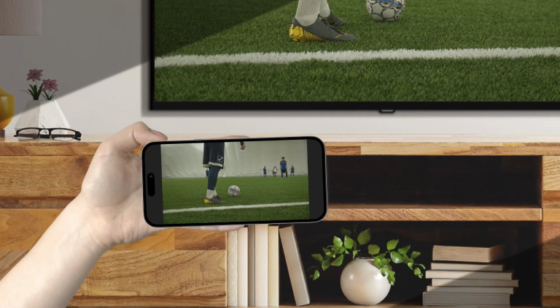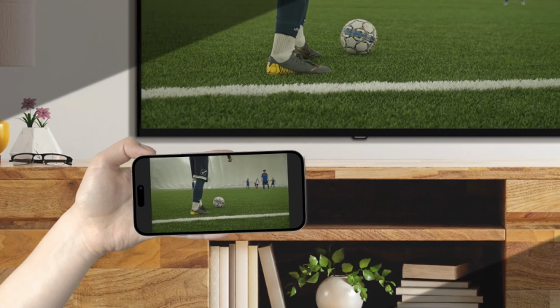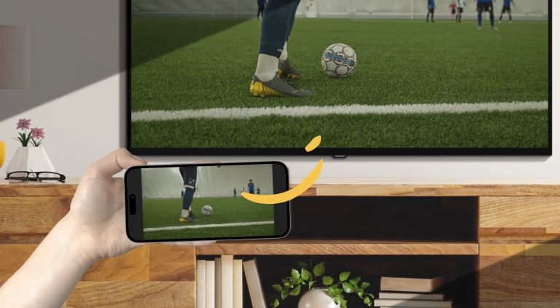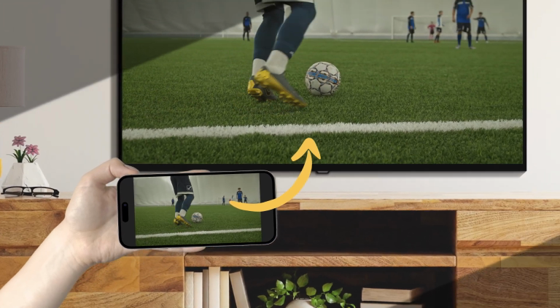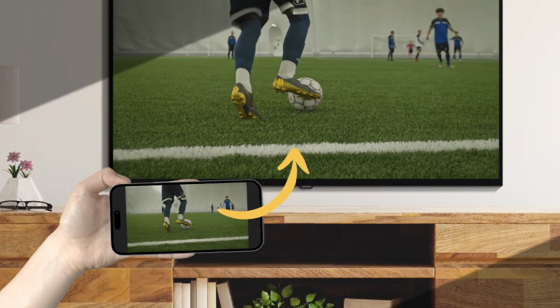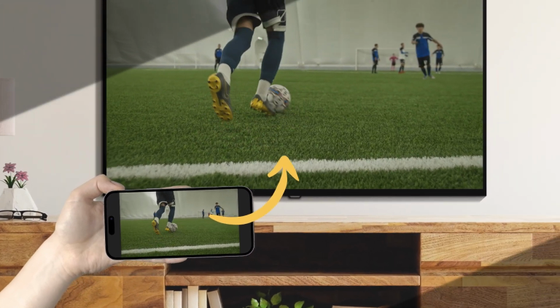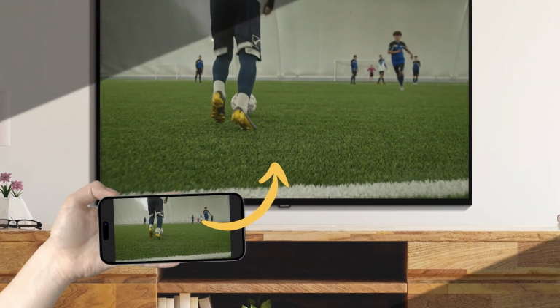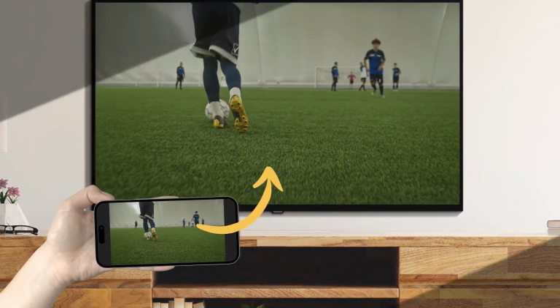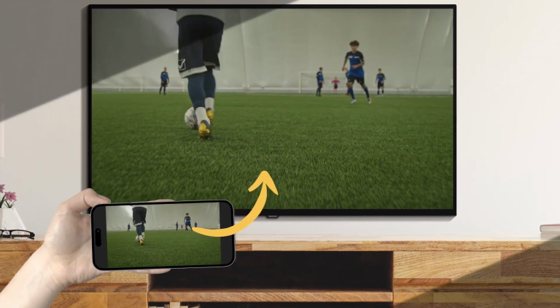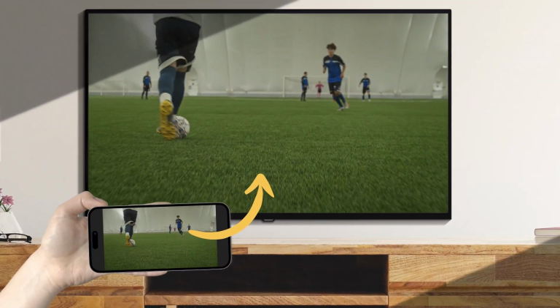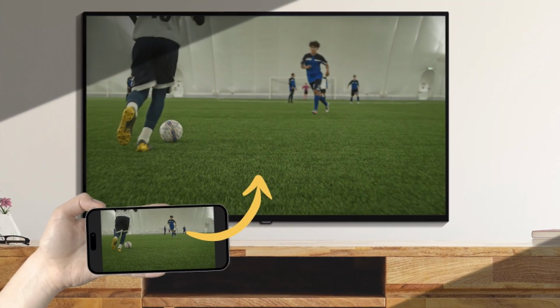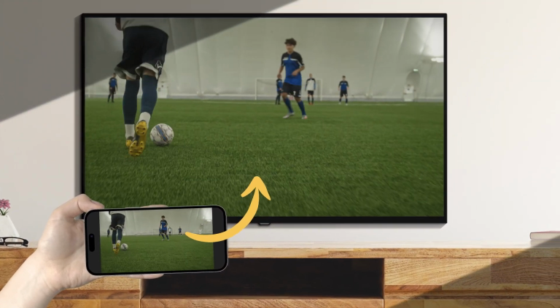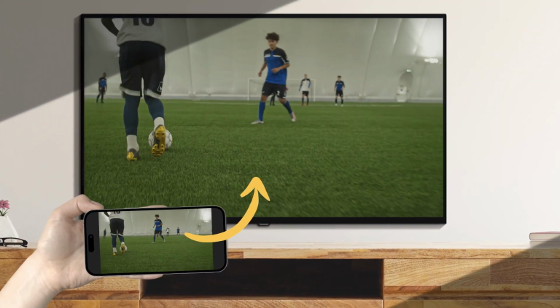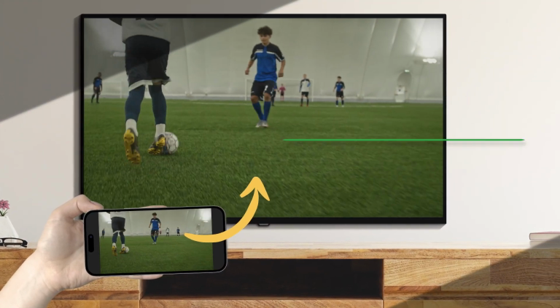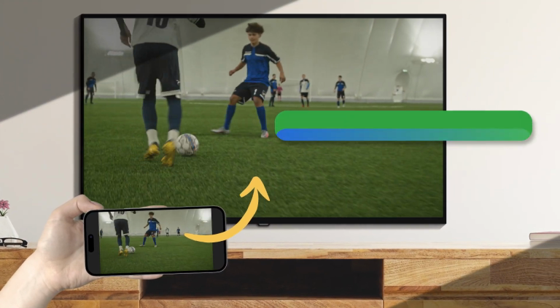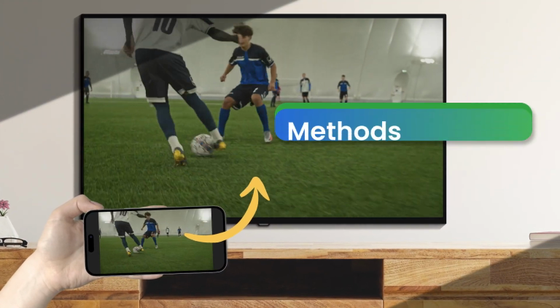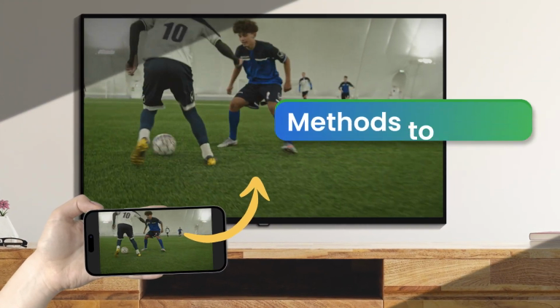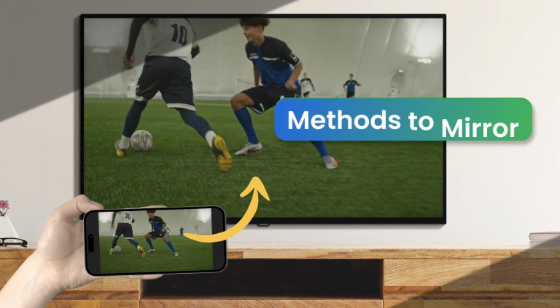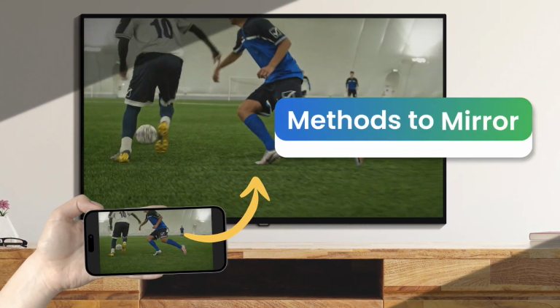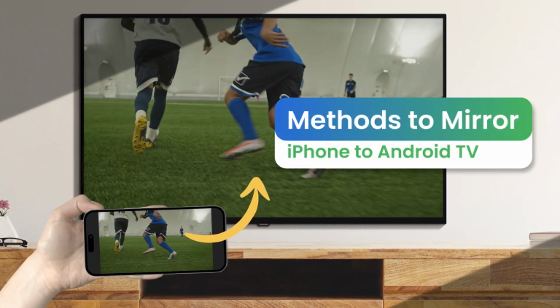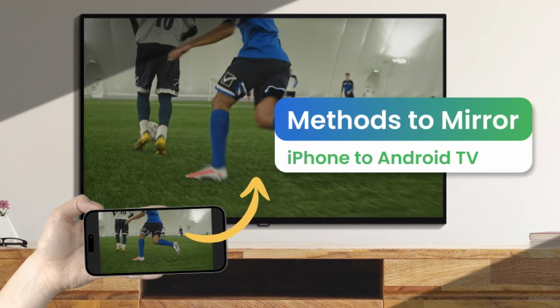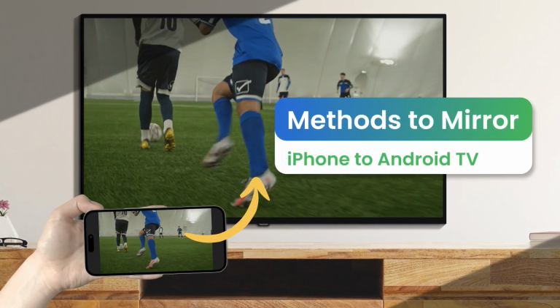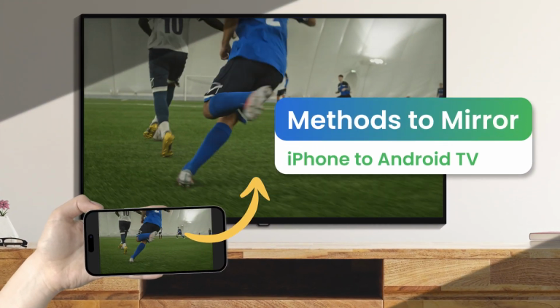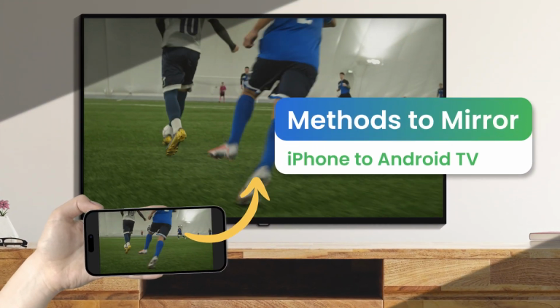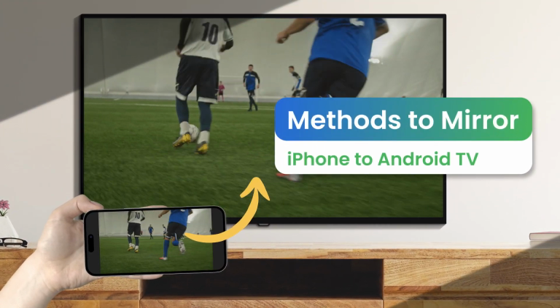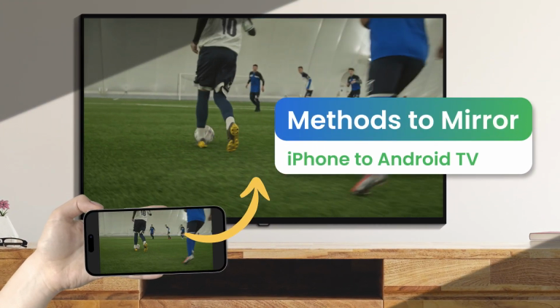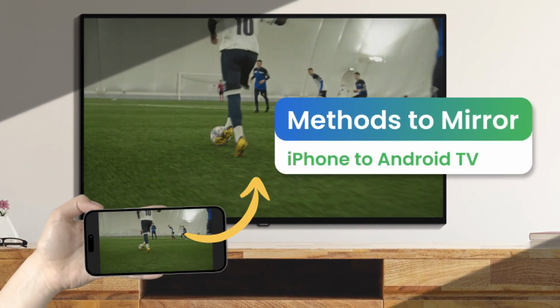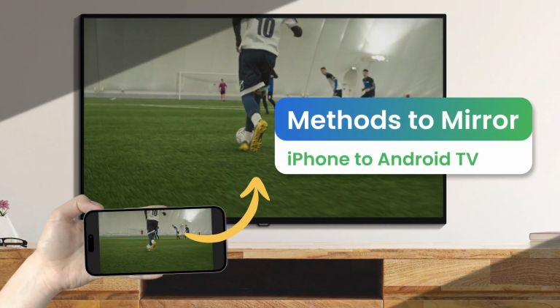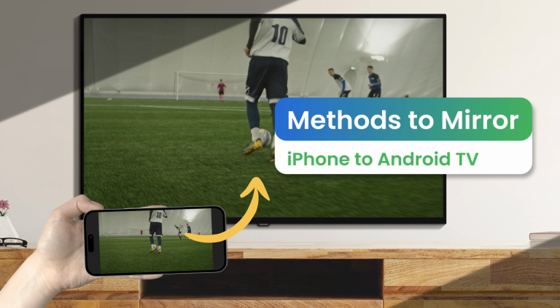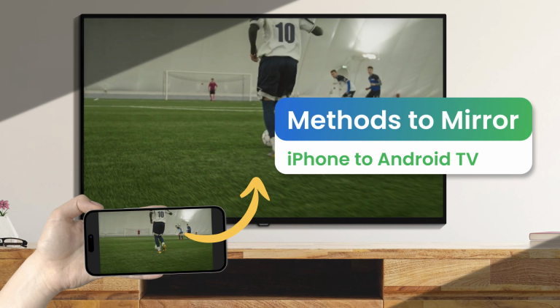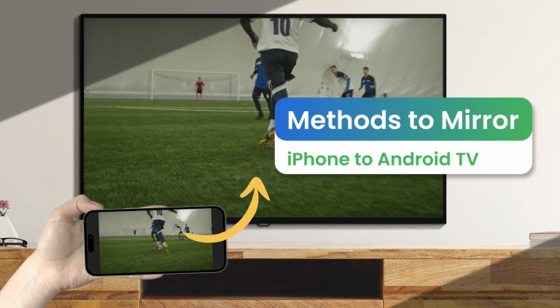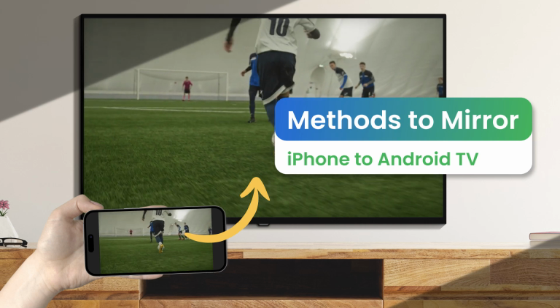Welcome to our channel. In this video, we'll show you how to cast iPhone to Android TV with two easy and quick methods.